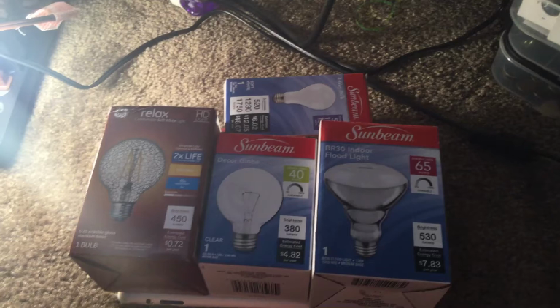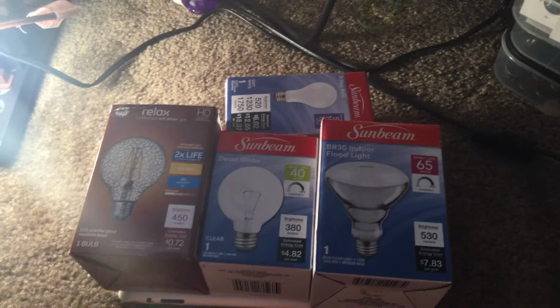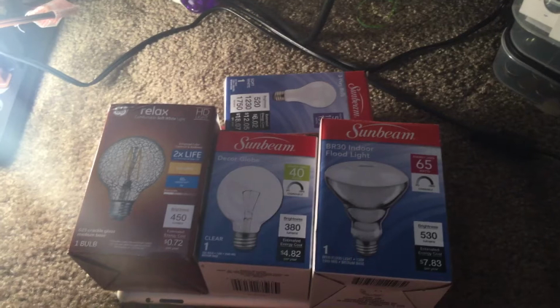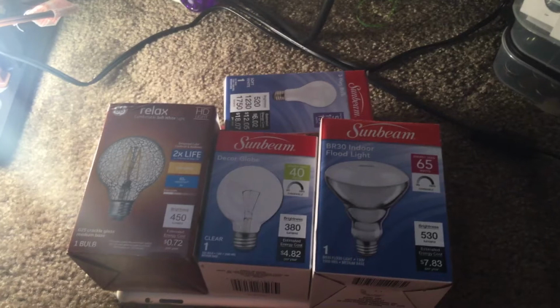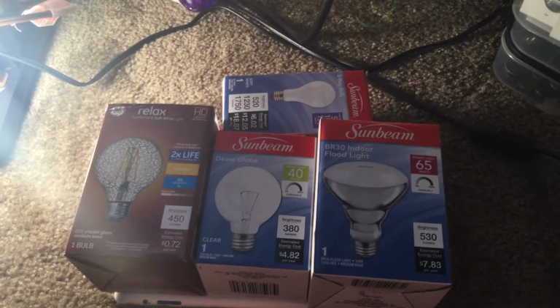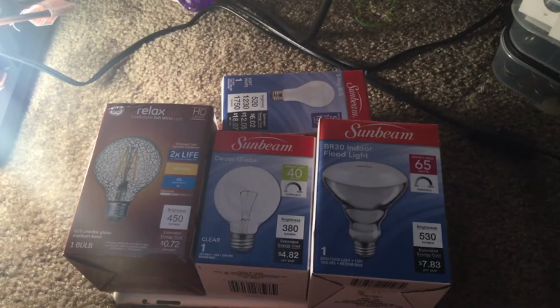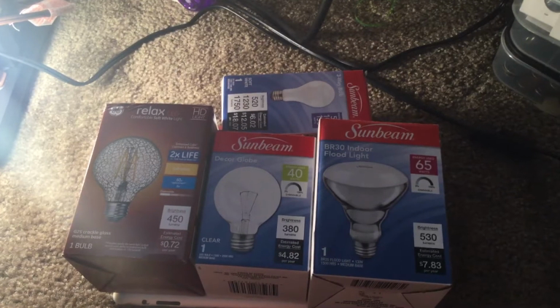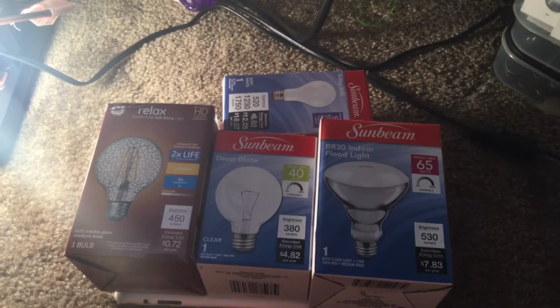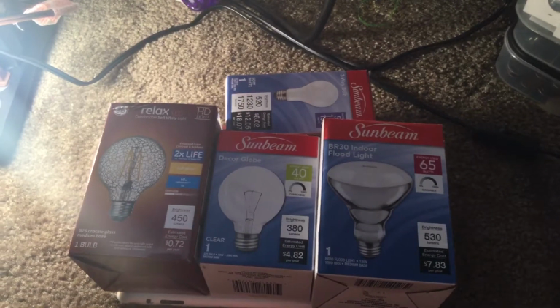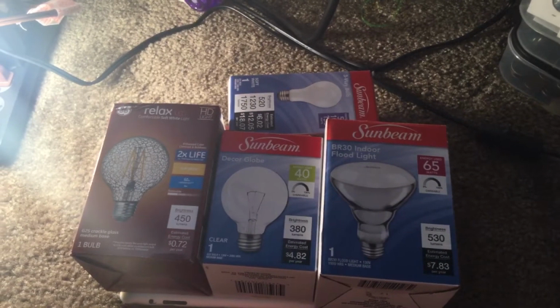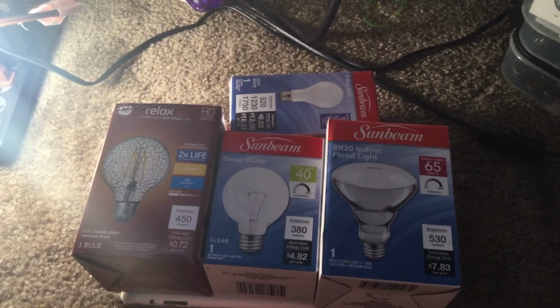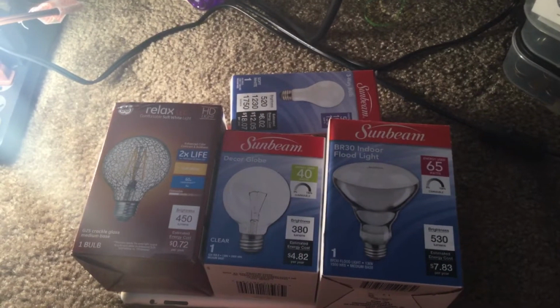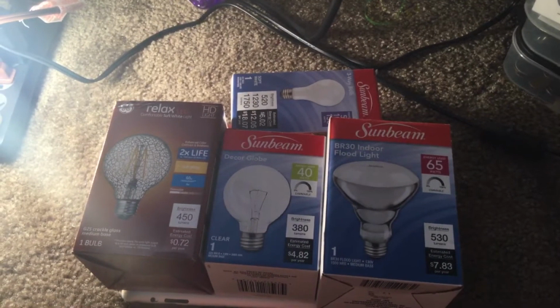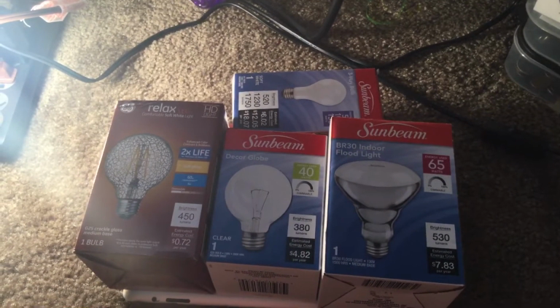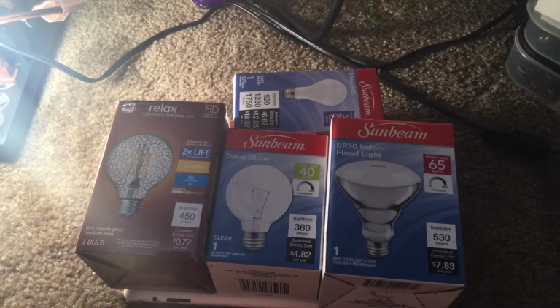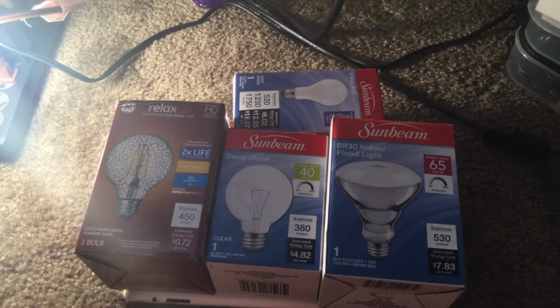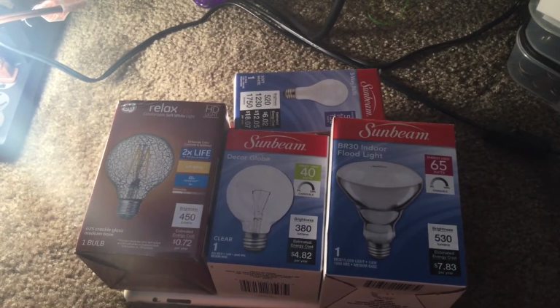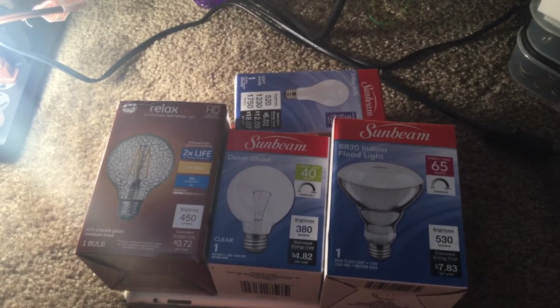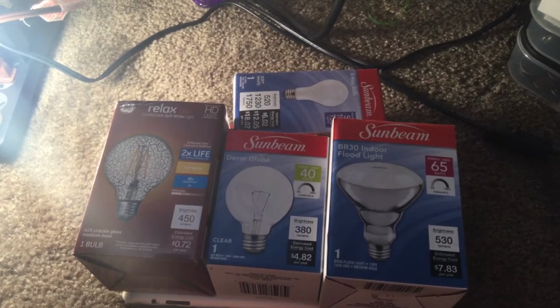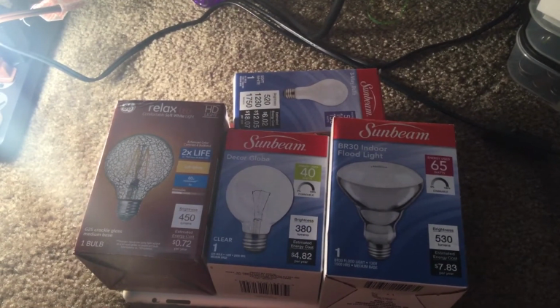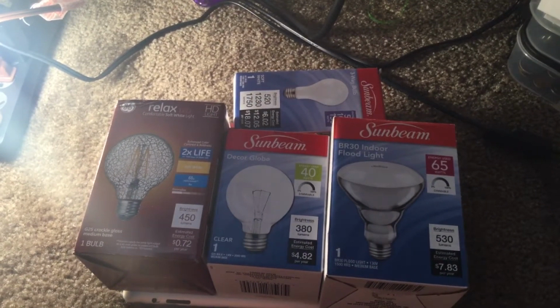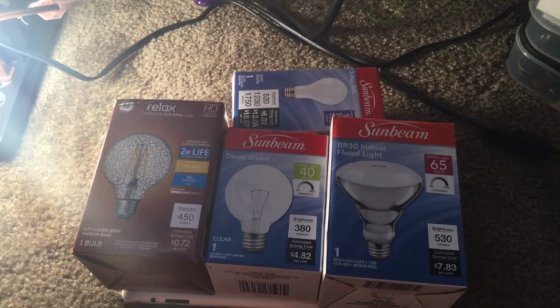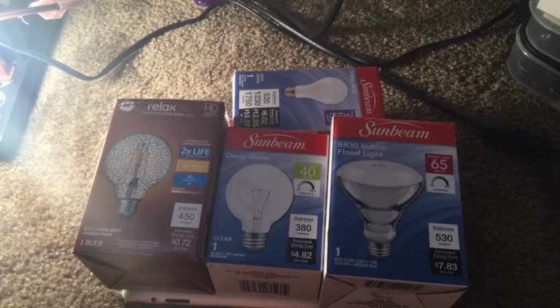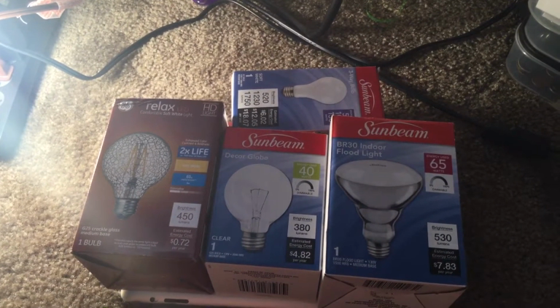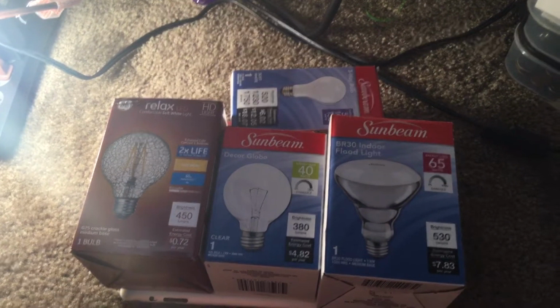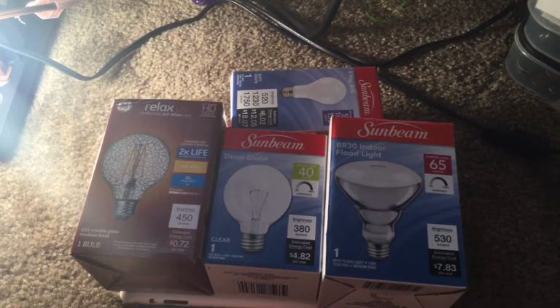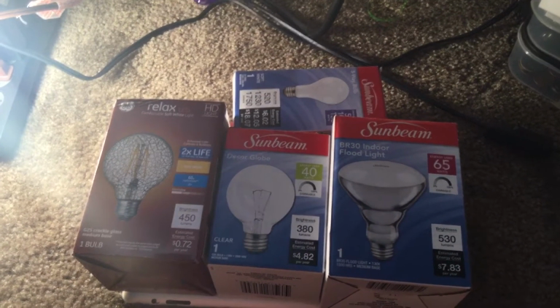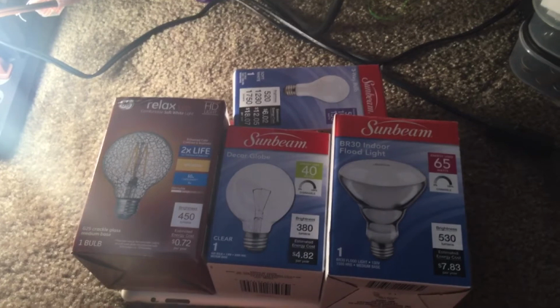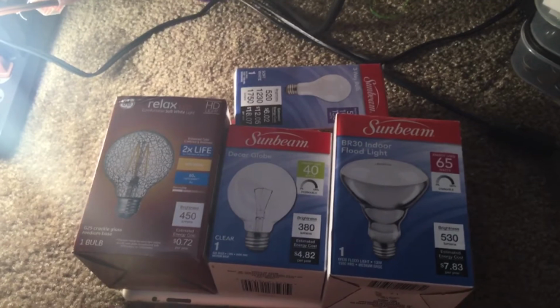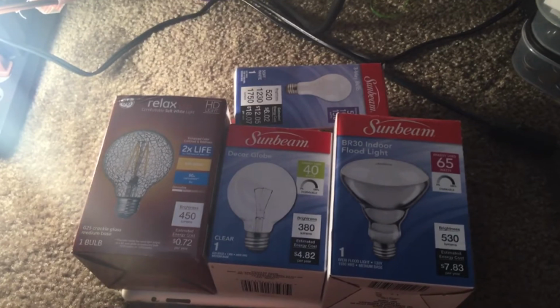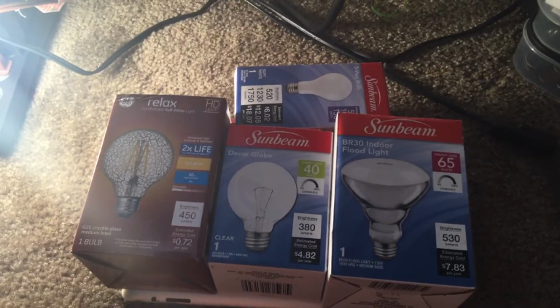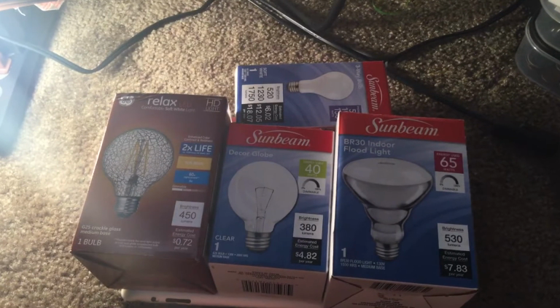Hello everyone. Today I'll be making a video about my finds of the day. Let's get started.